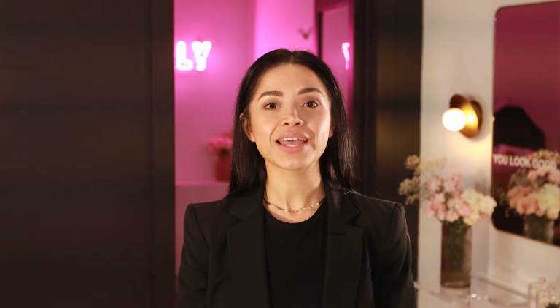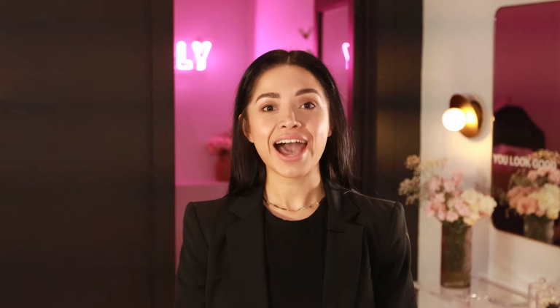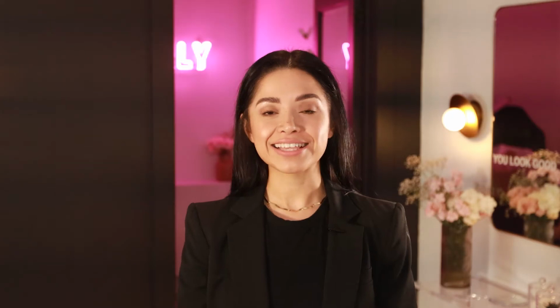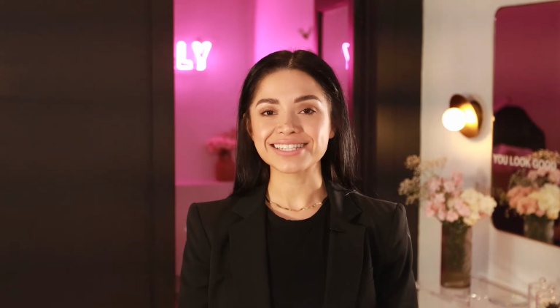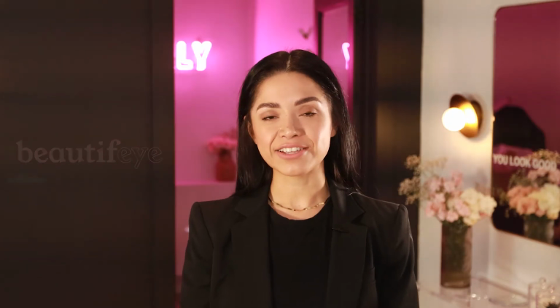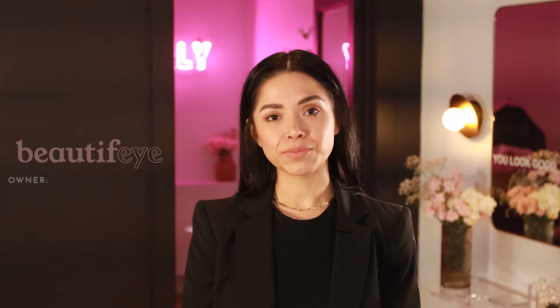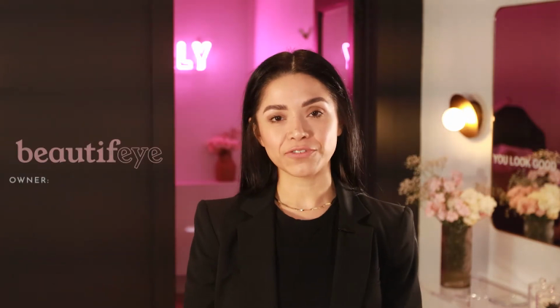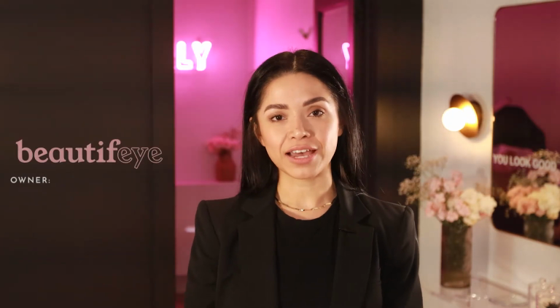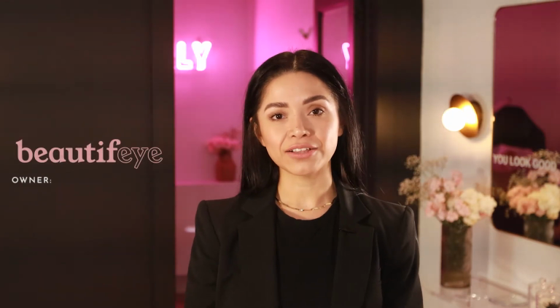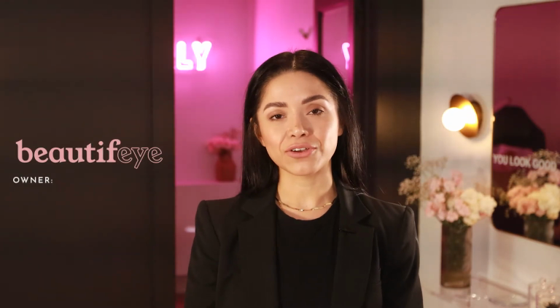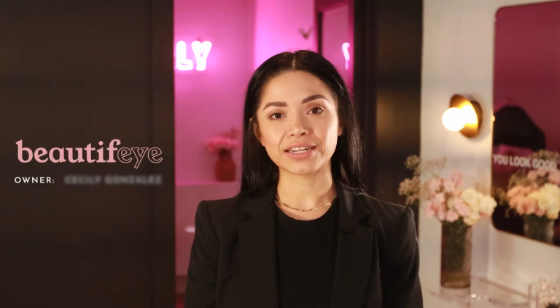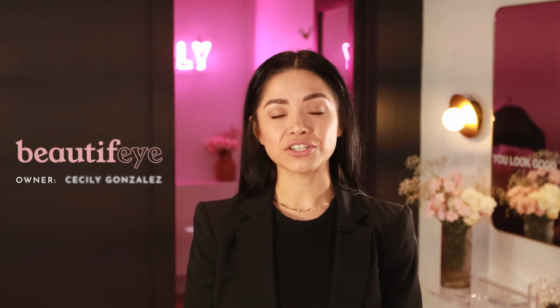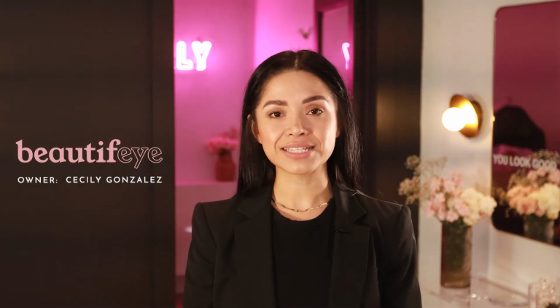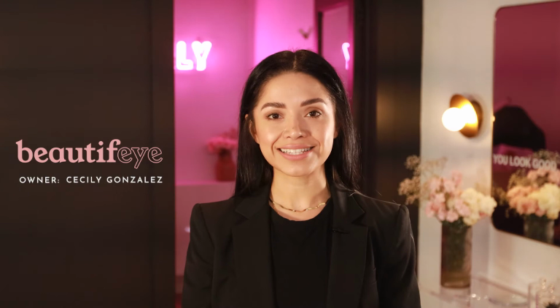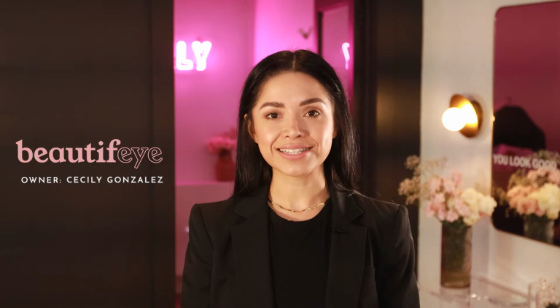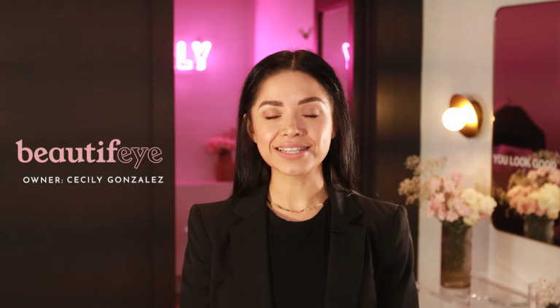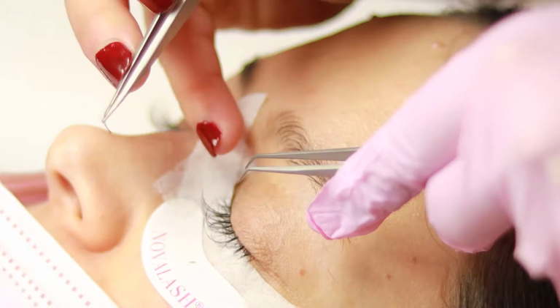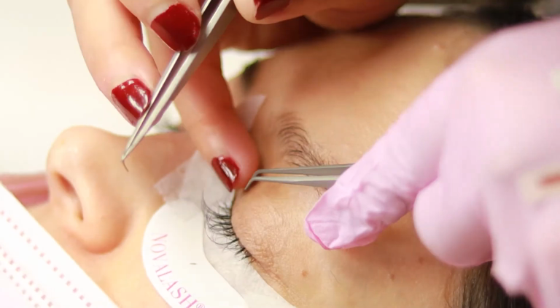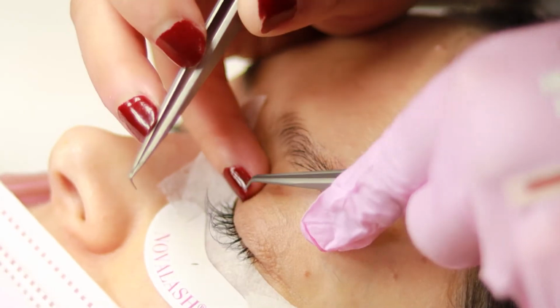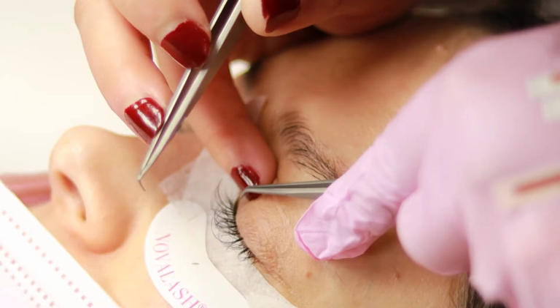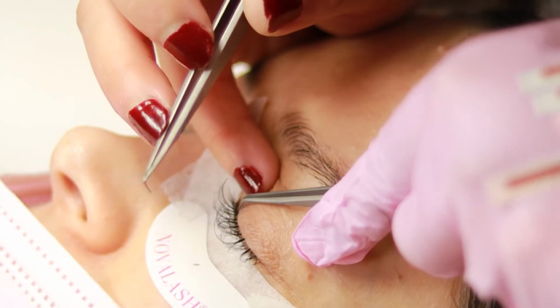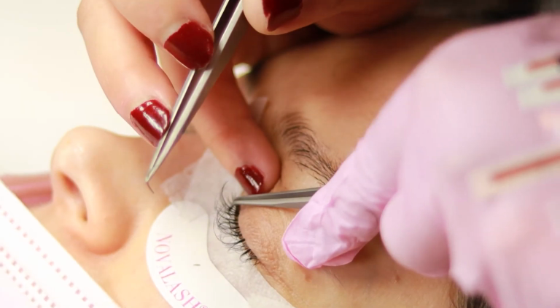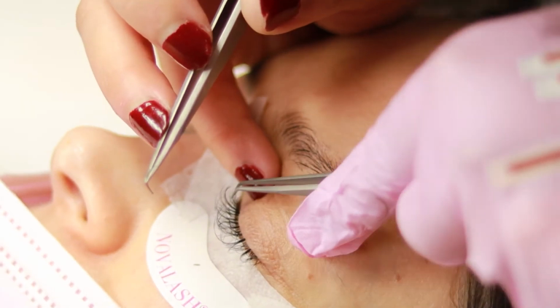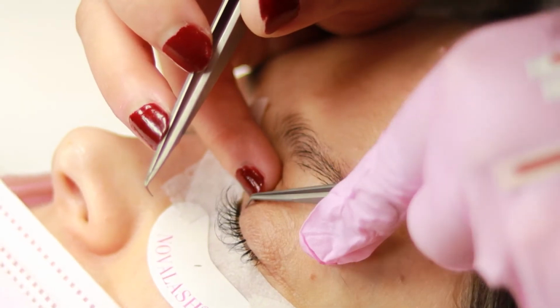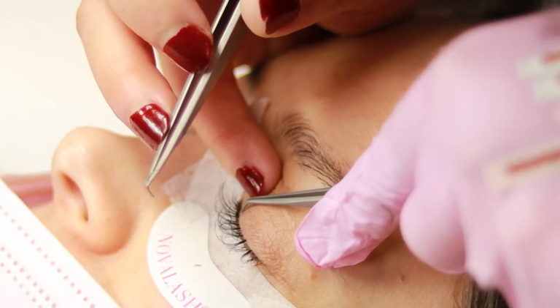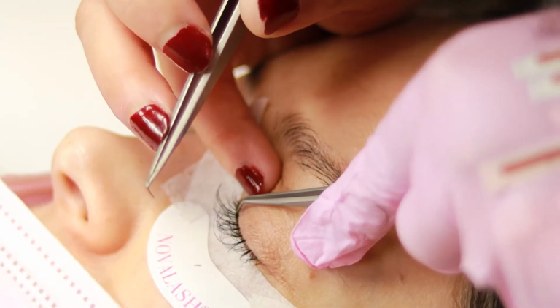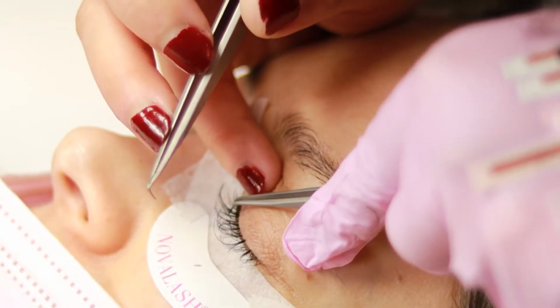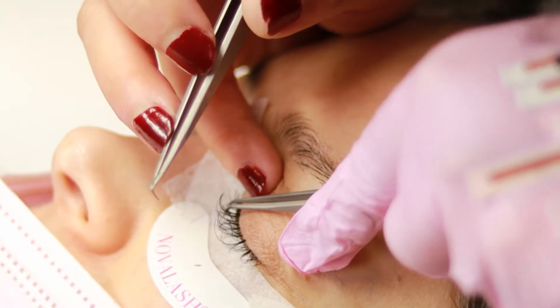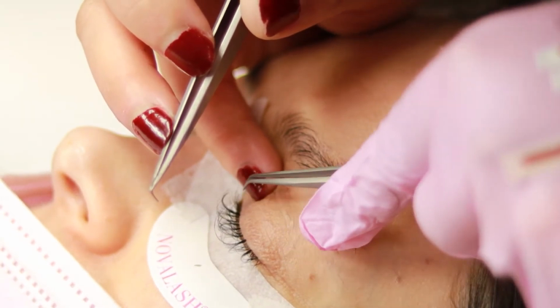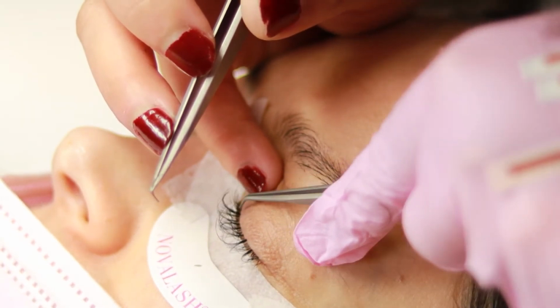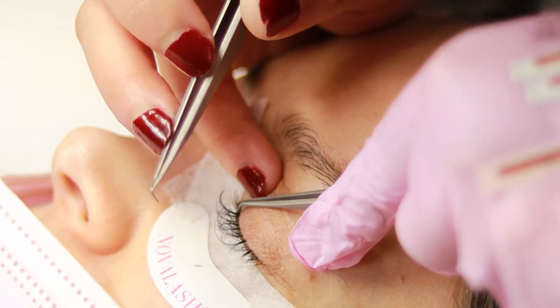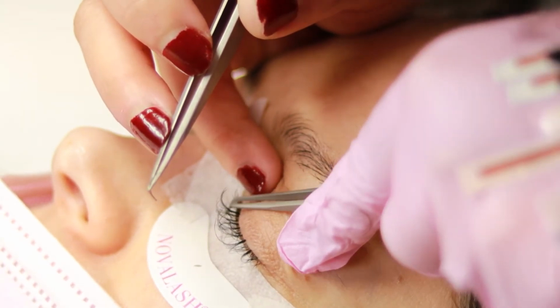Hi, this is Cecily from Beautify, located in Houston, Texas. Today I will be showing you the process of applying lash extensions.